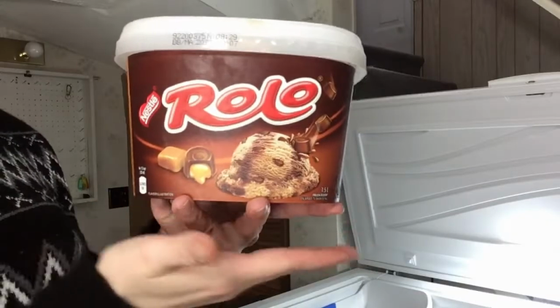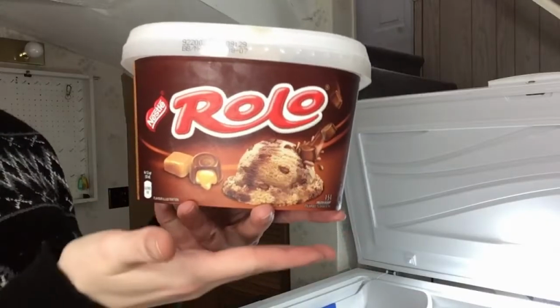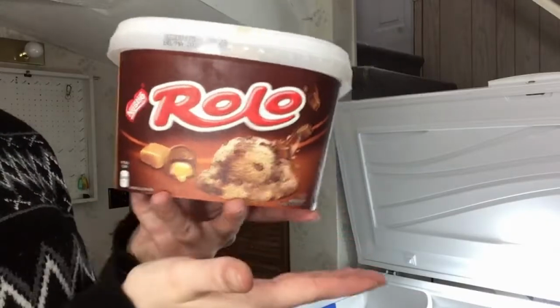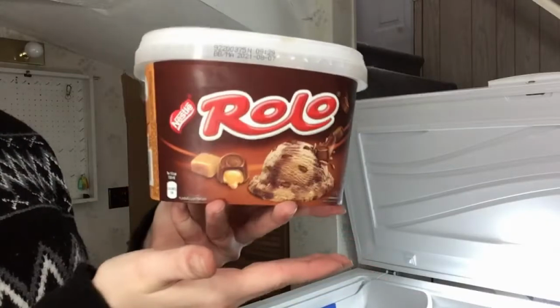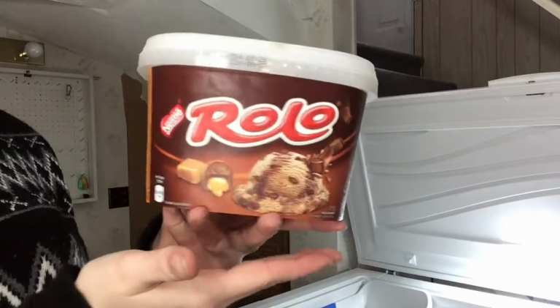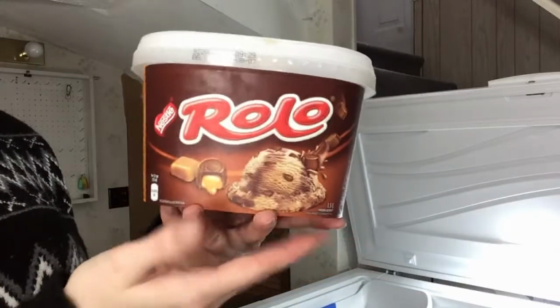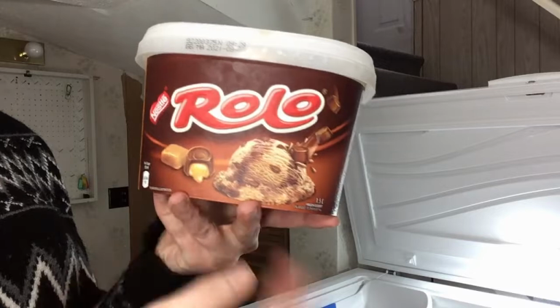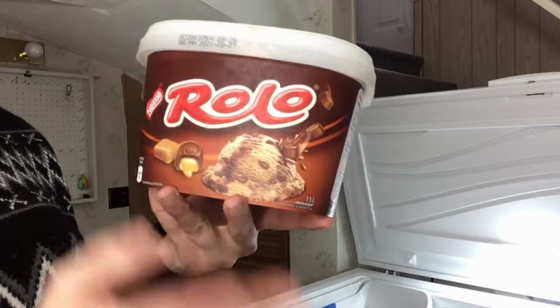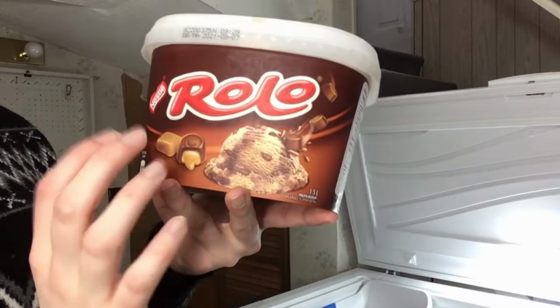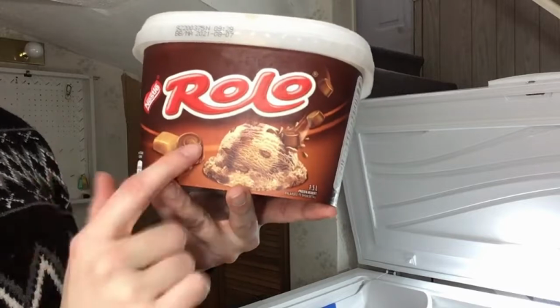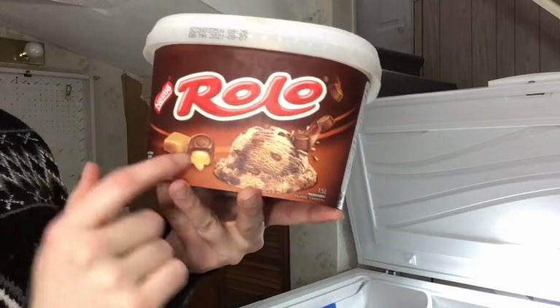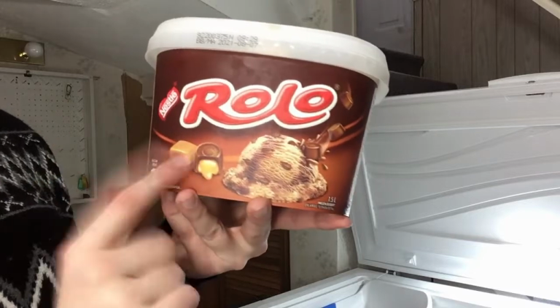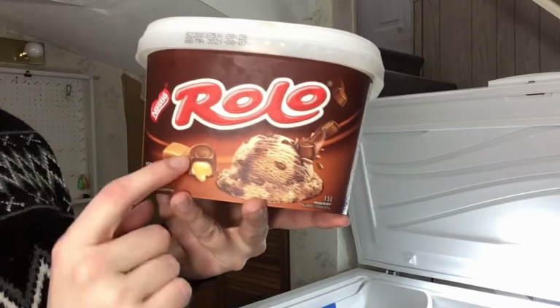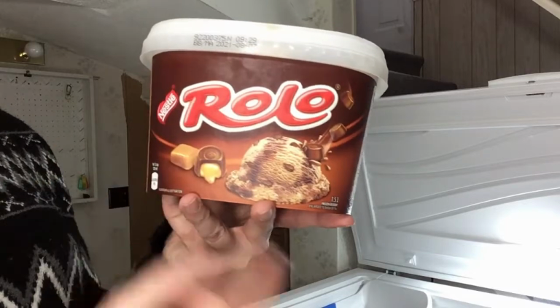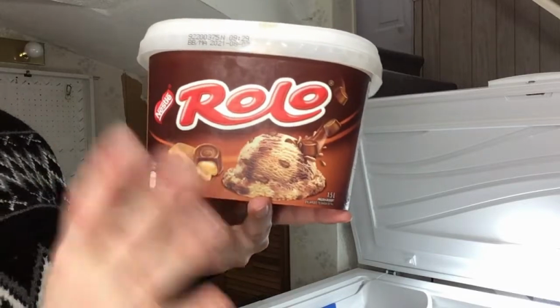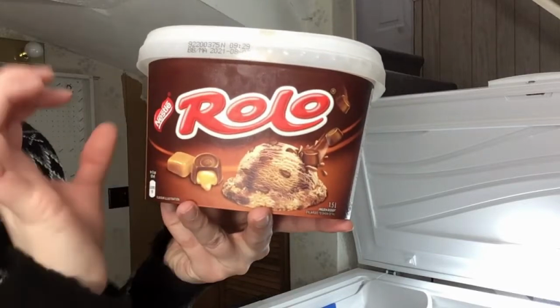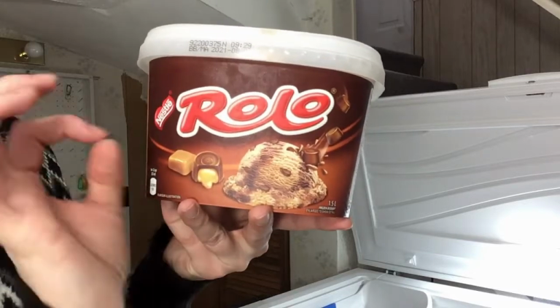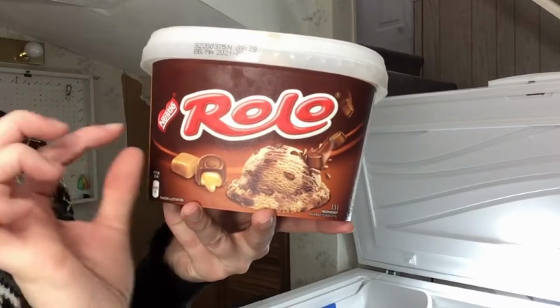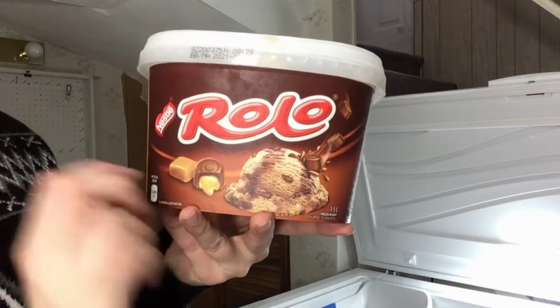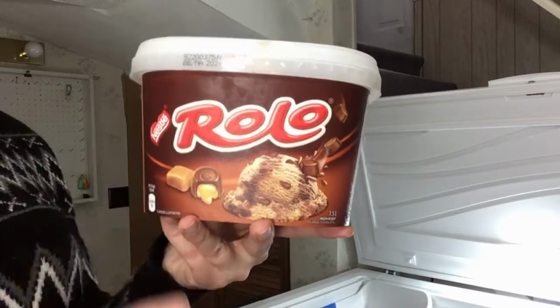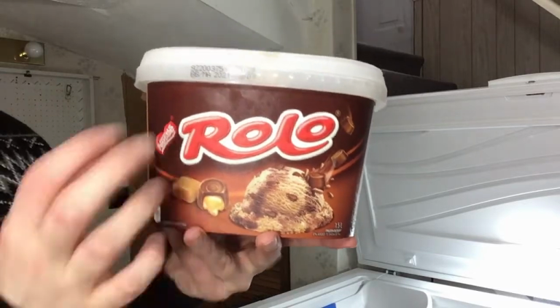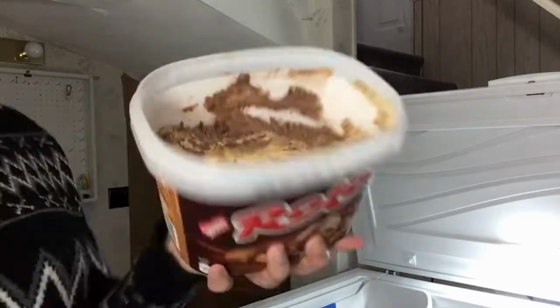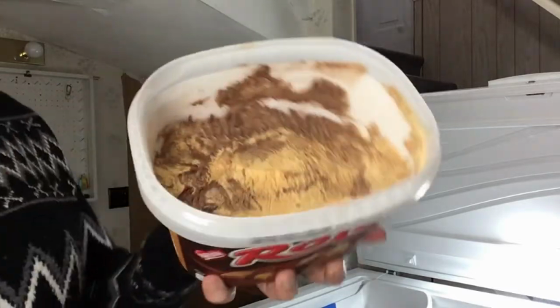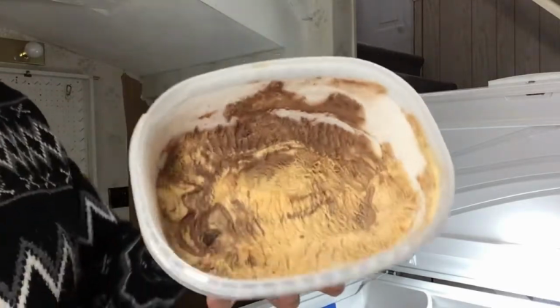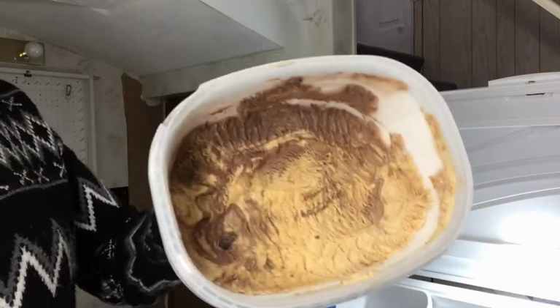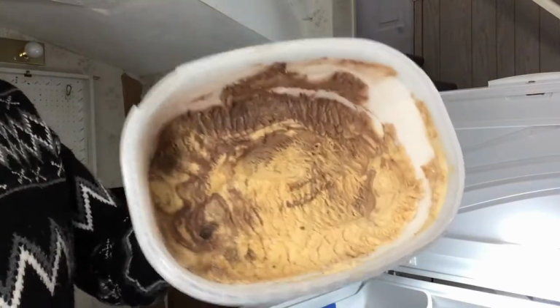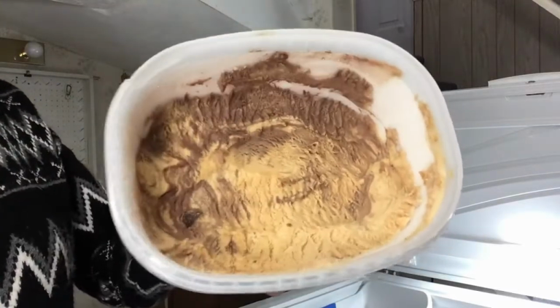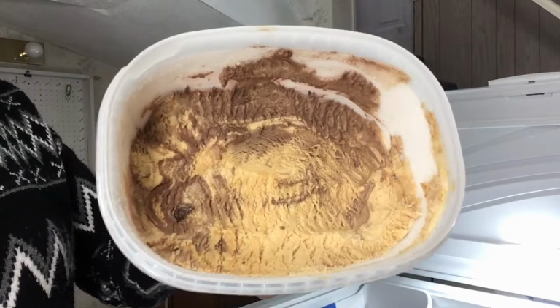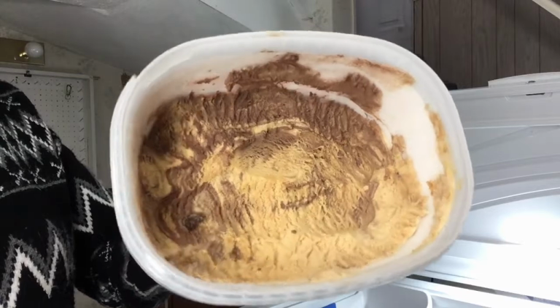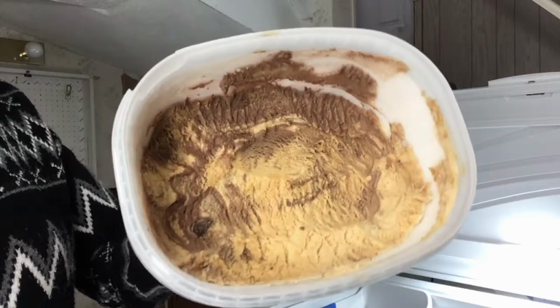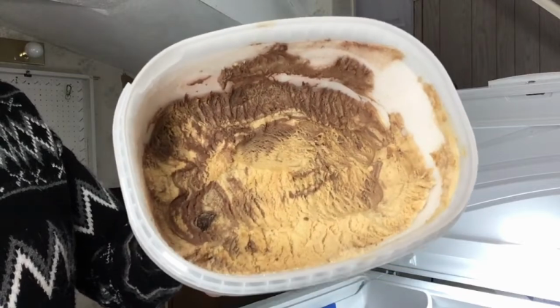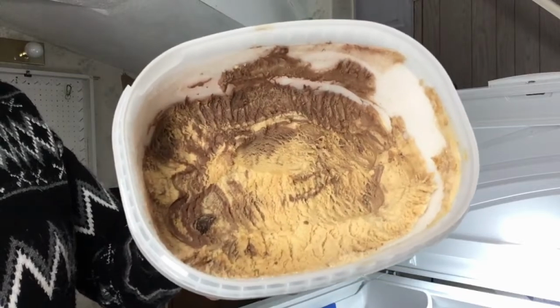Rolo — a classic. The chocolate and caramel, and there's little bits of Rolo in them. Very highly recommended flavor.